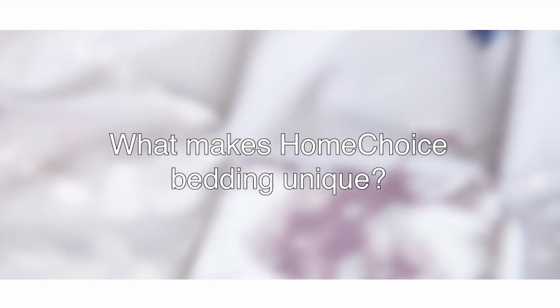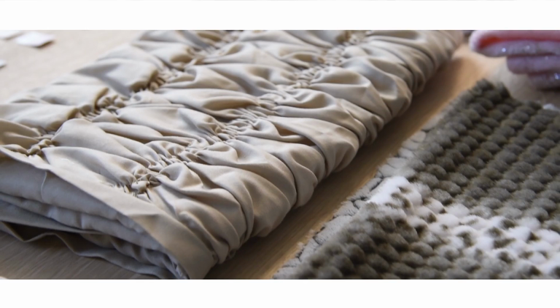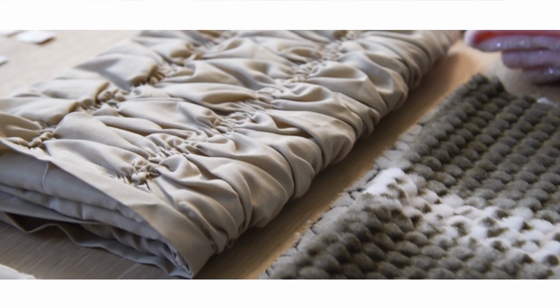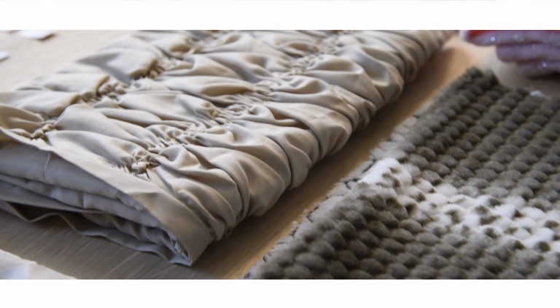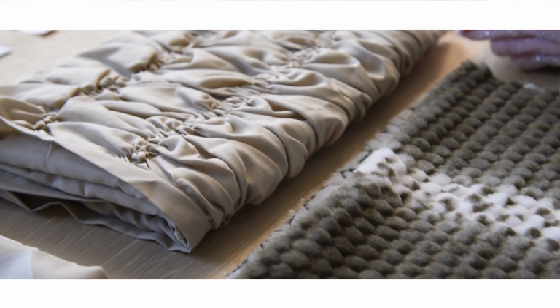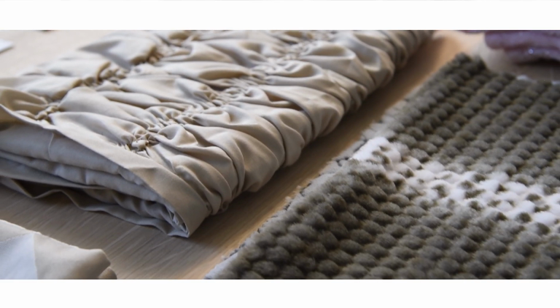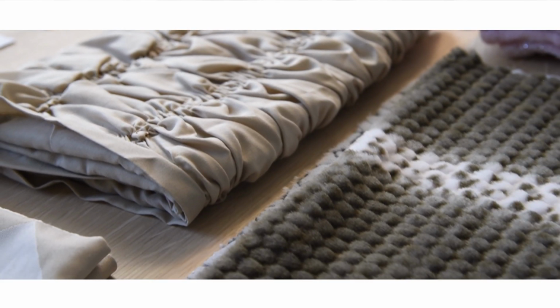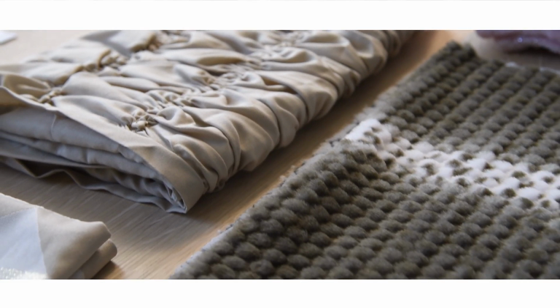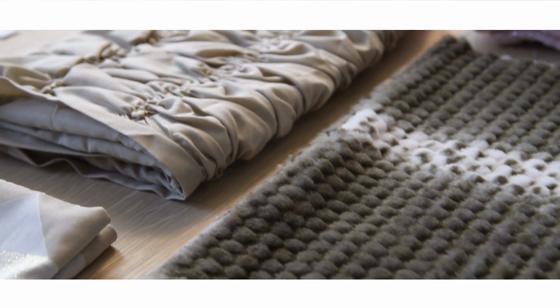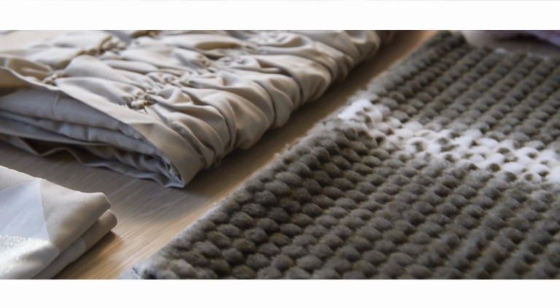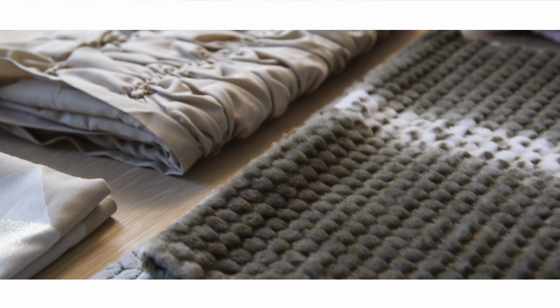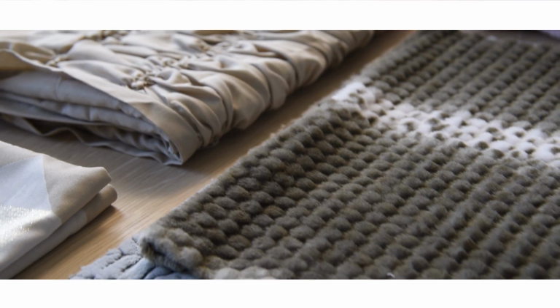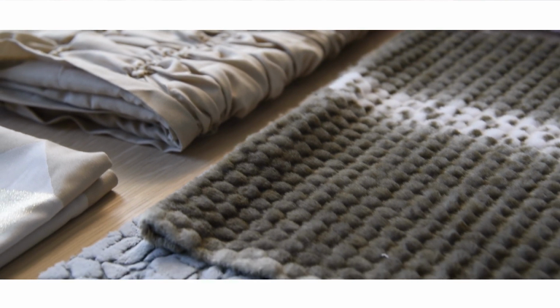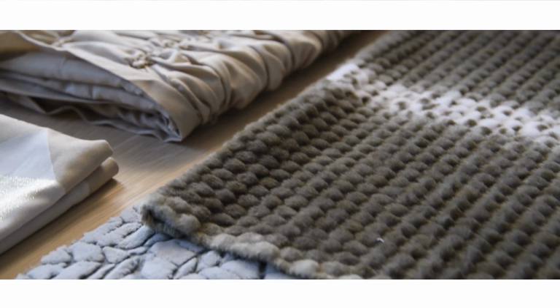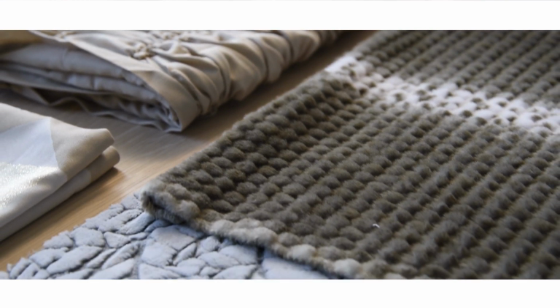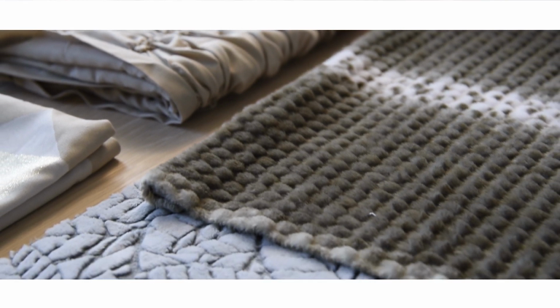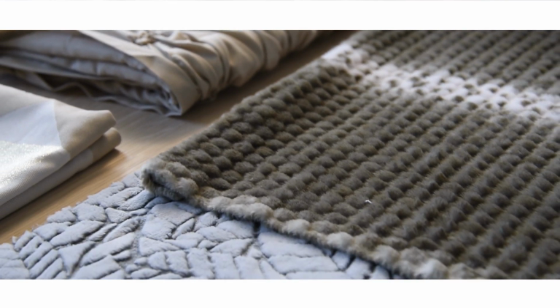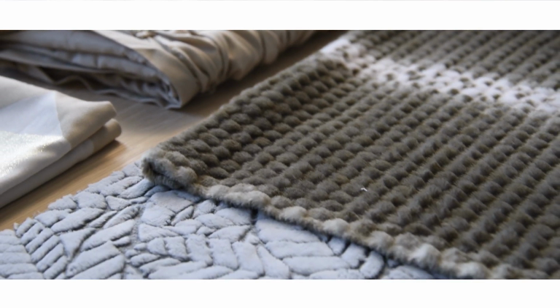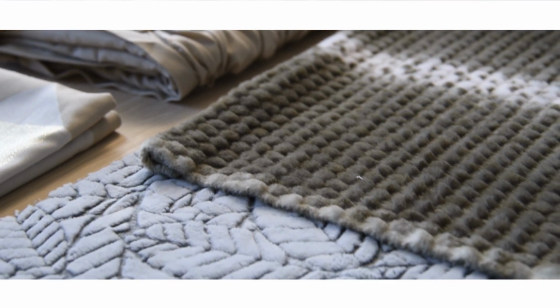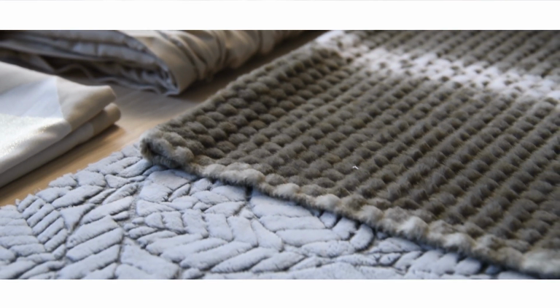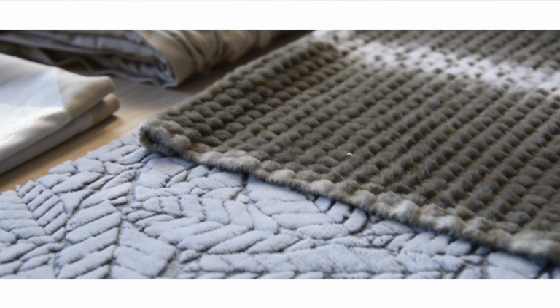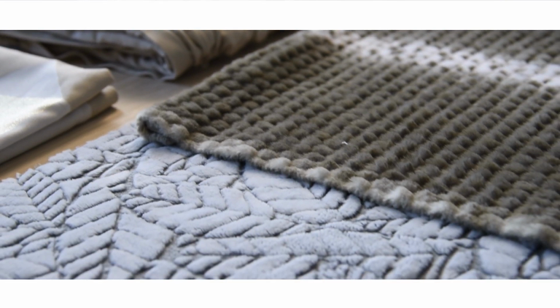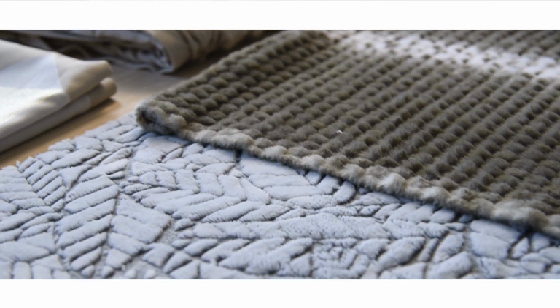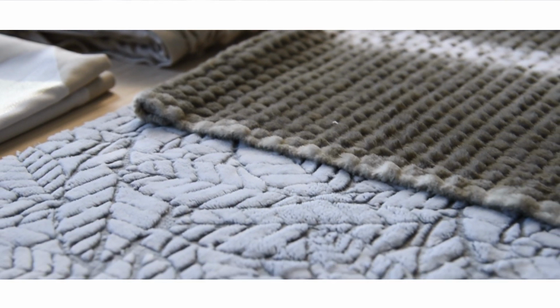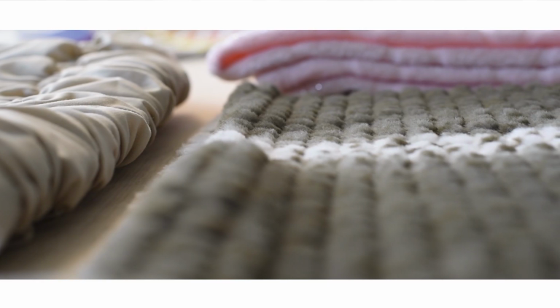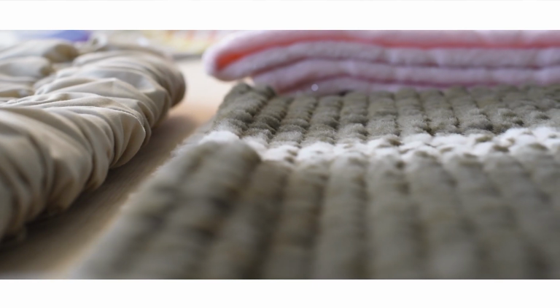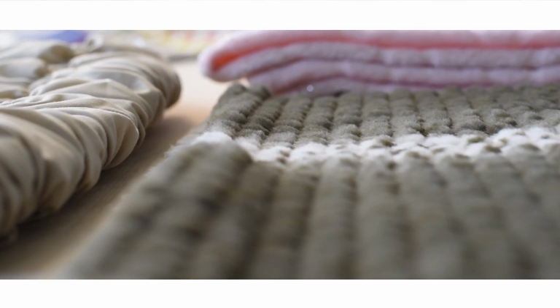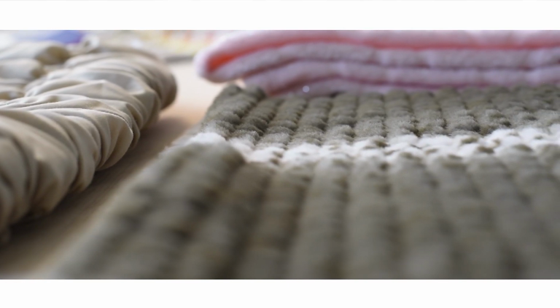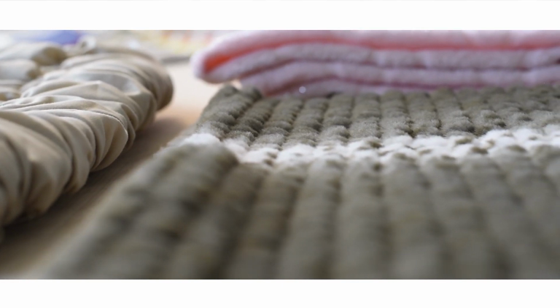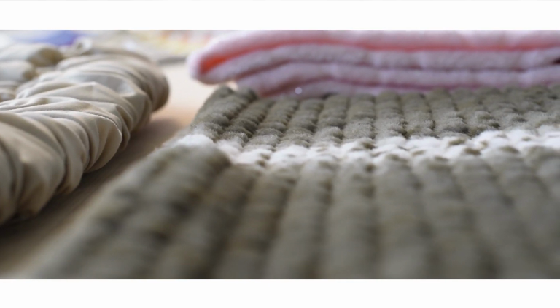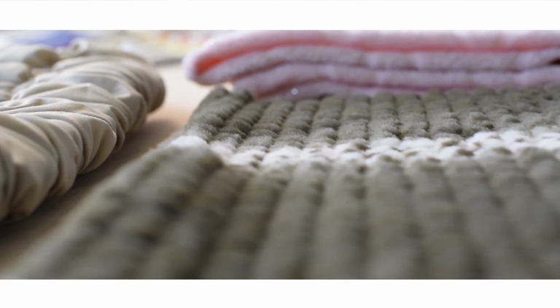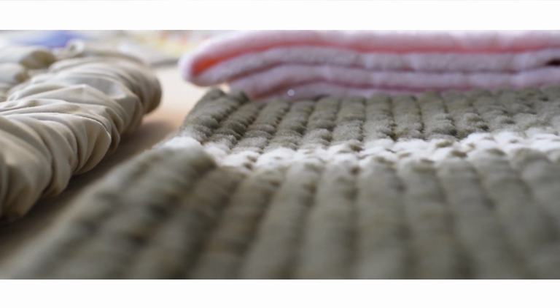Here at Home Choice we continue to innovate every single season to make sure that you get something beautiful to refresh your bedroom.